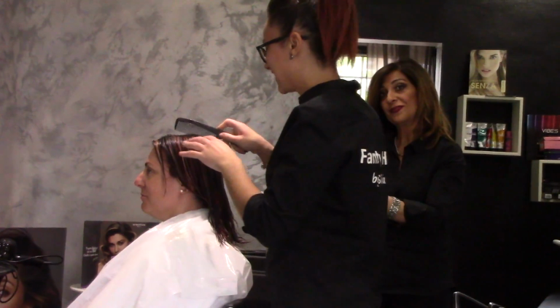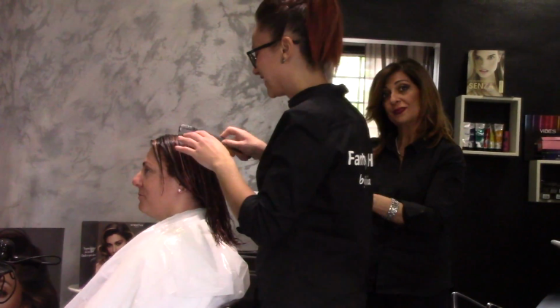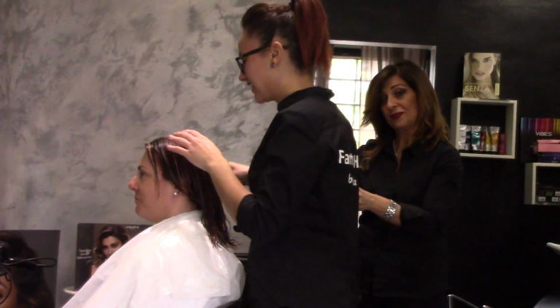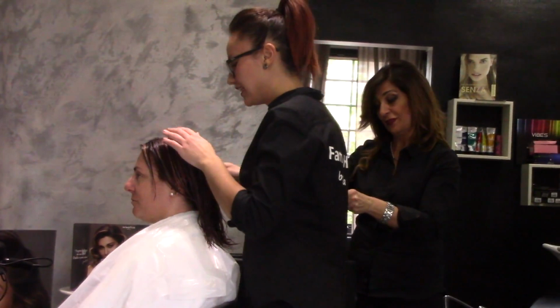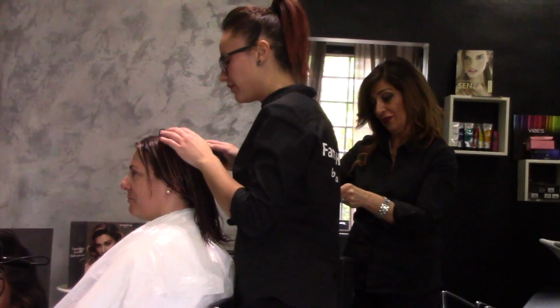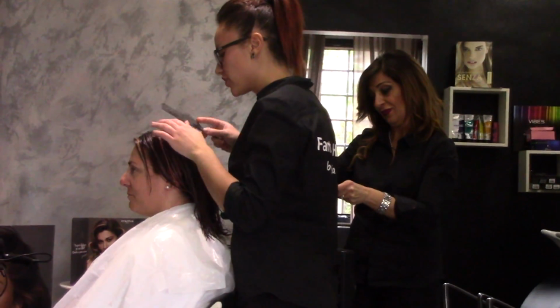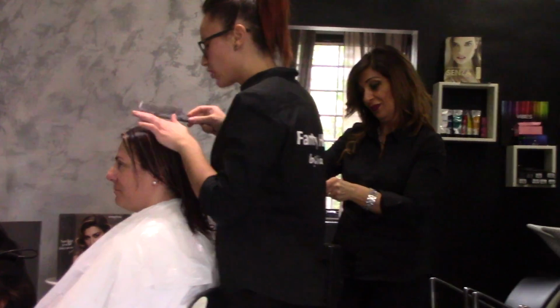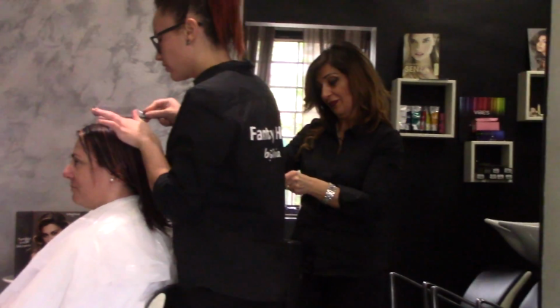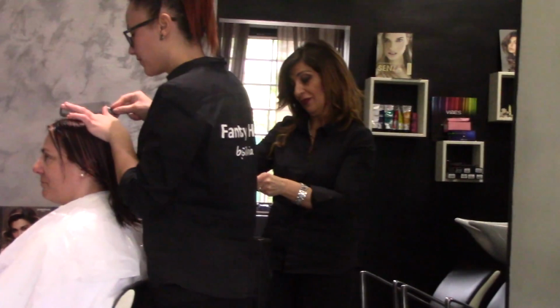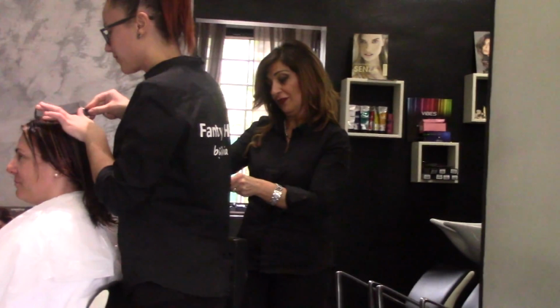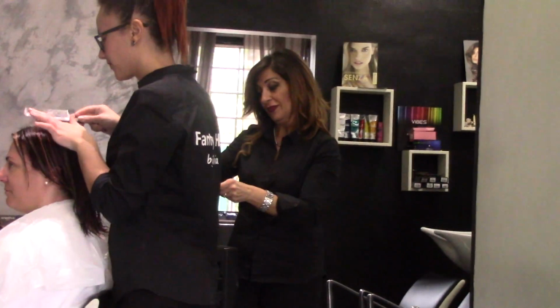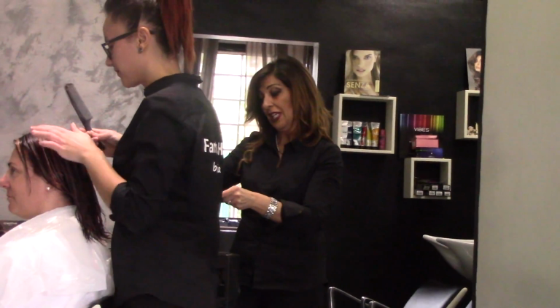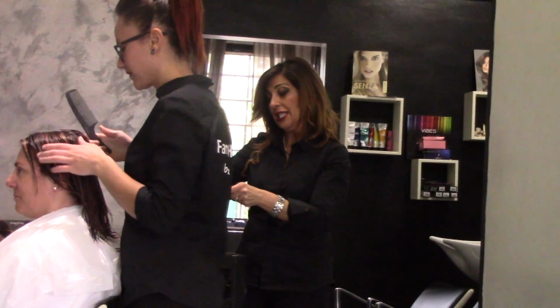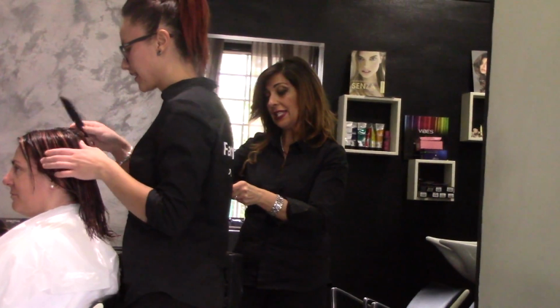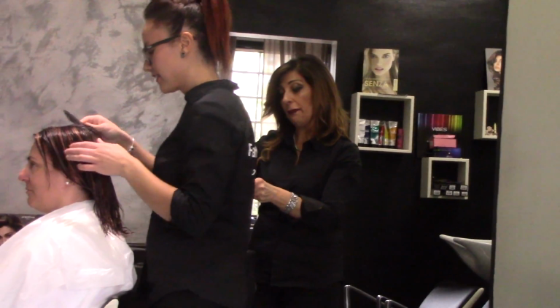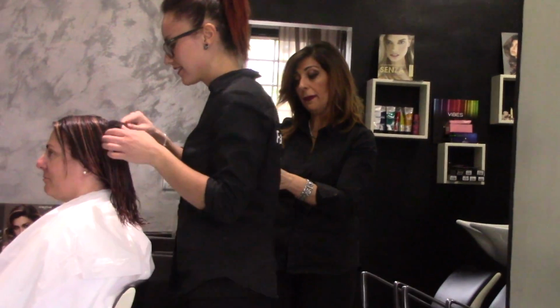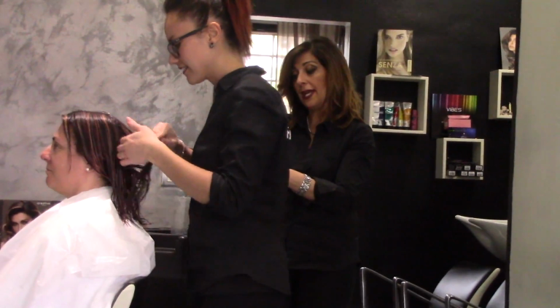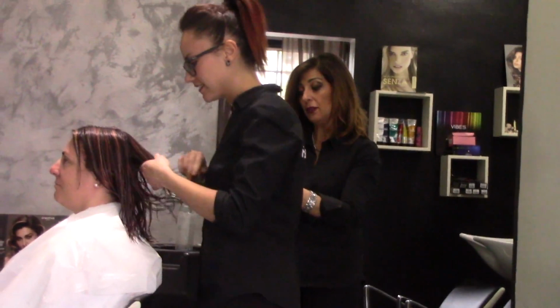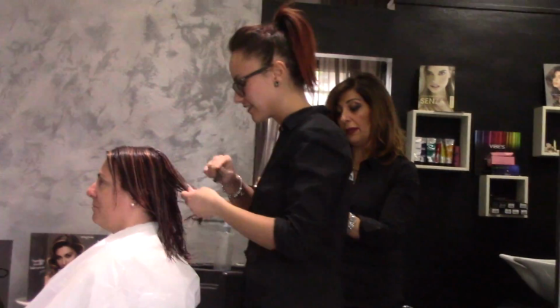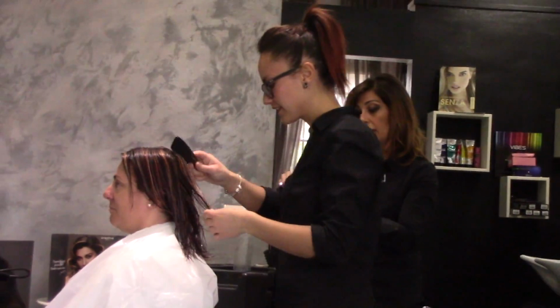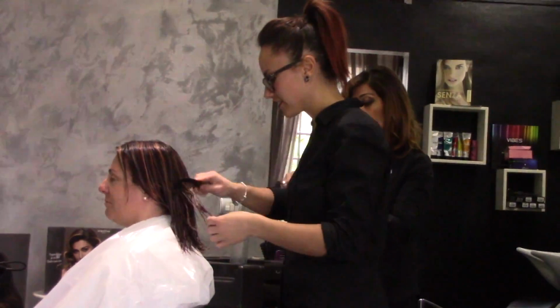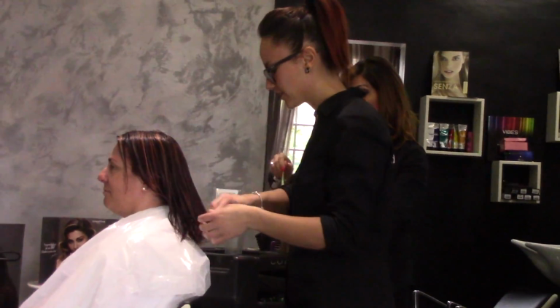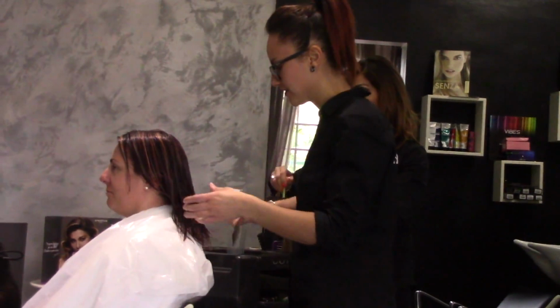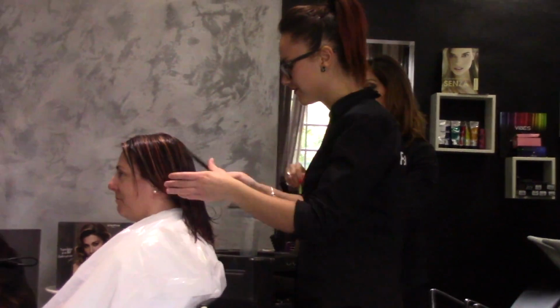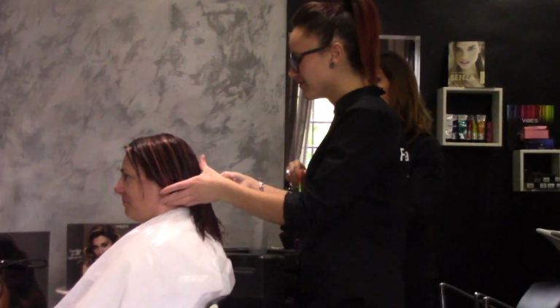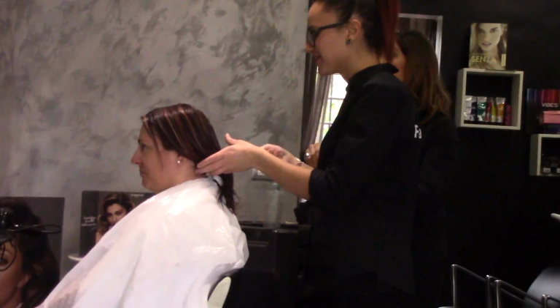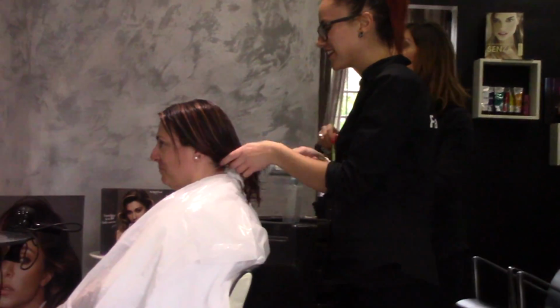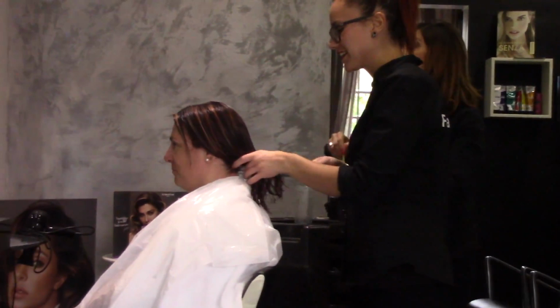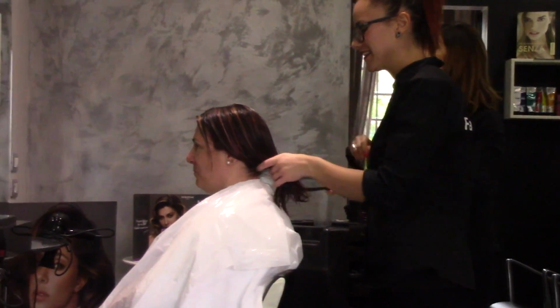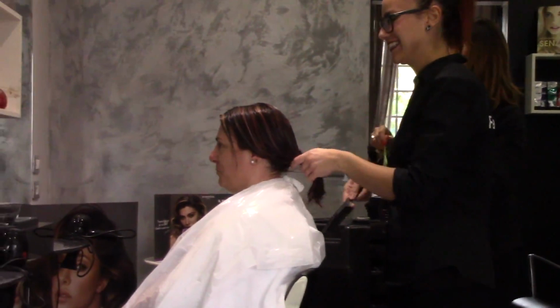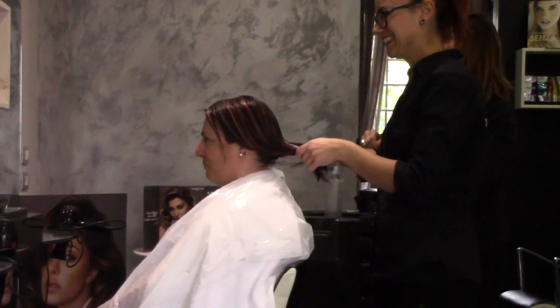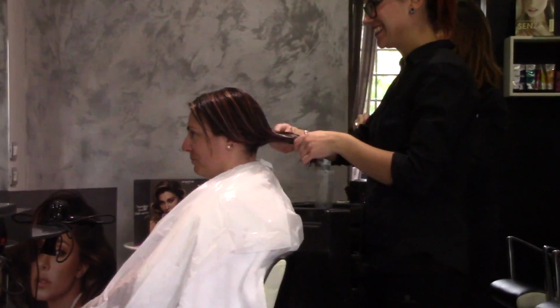Che state facendo? Si sta preparando per il colore con questa bella signora.